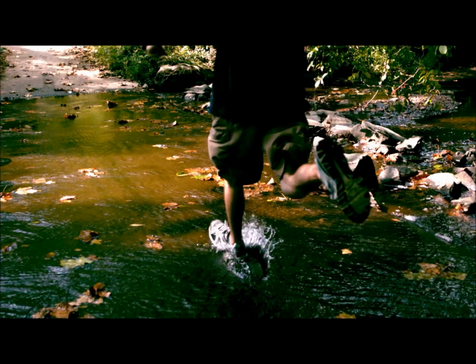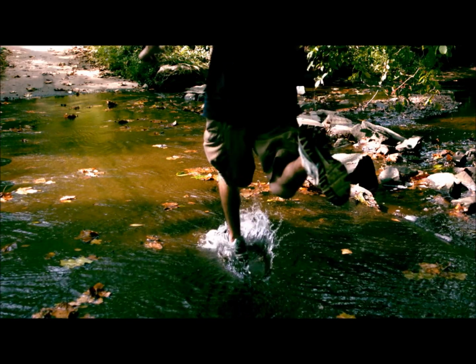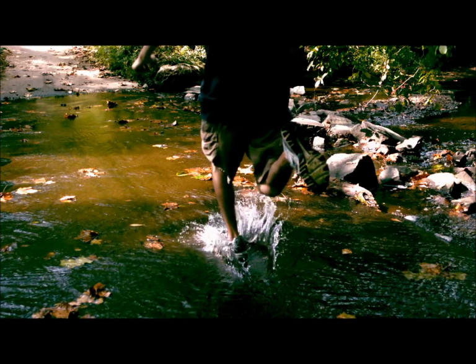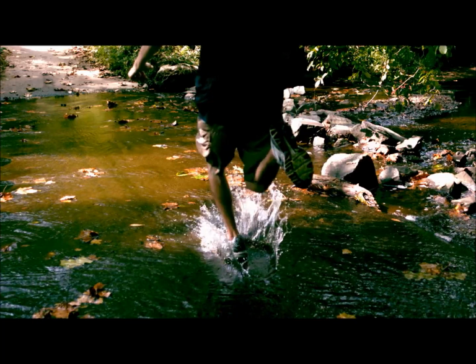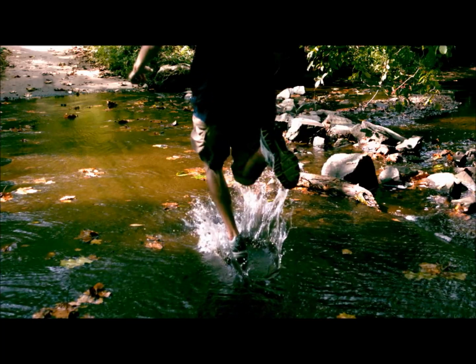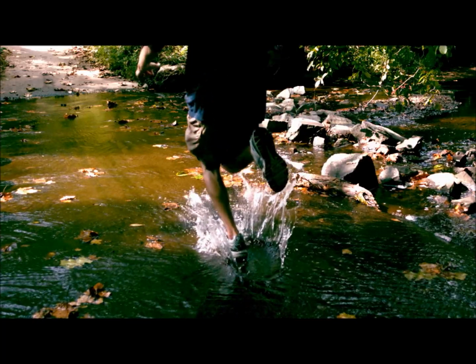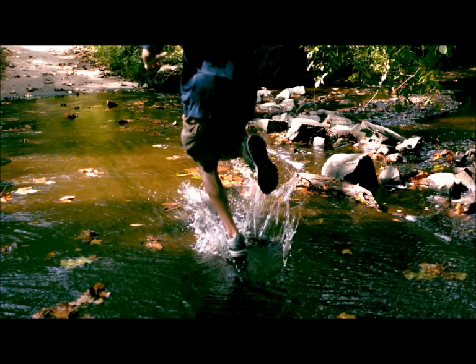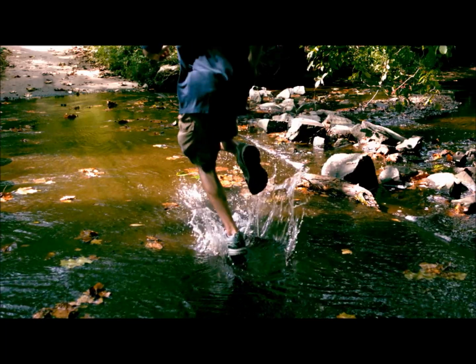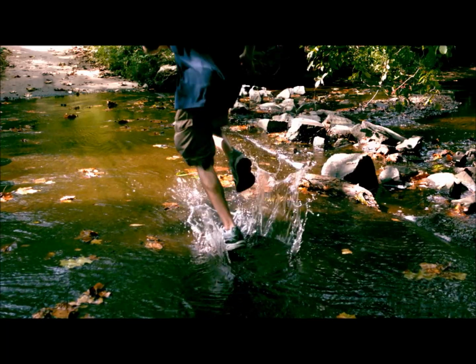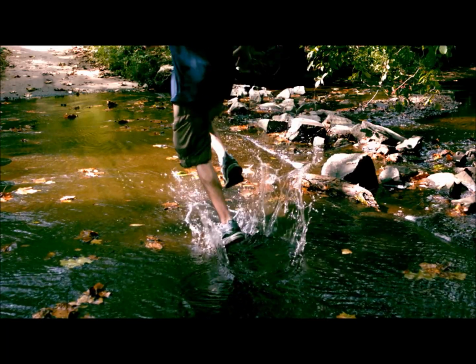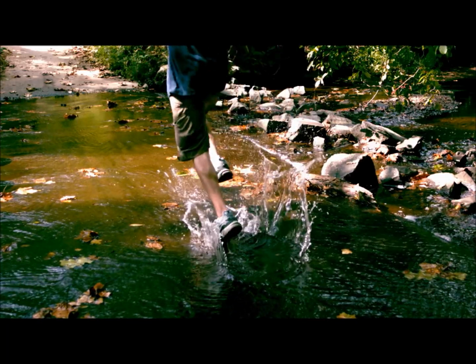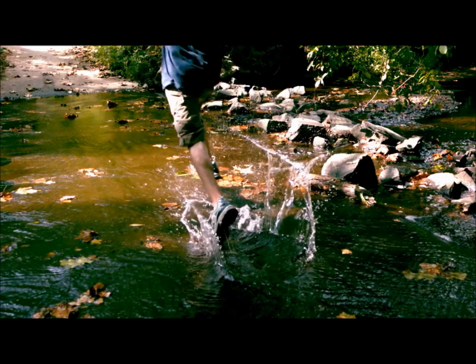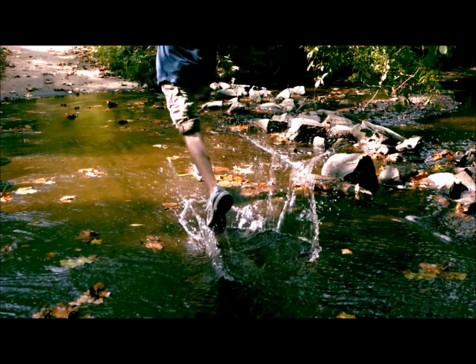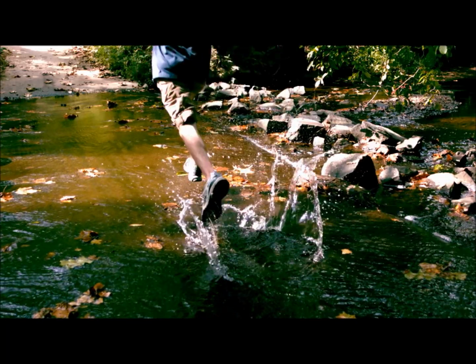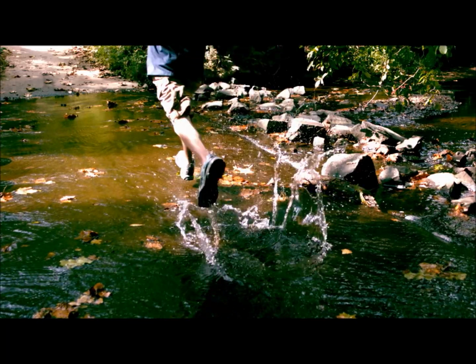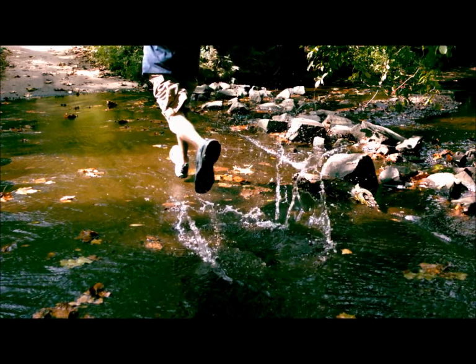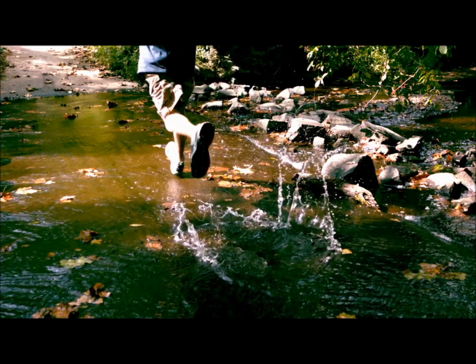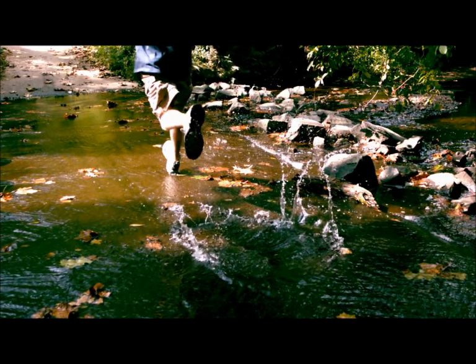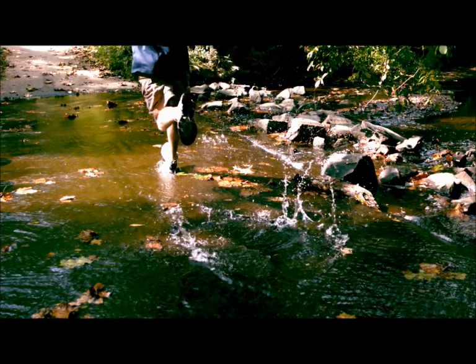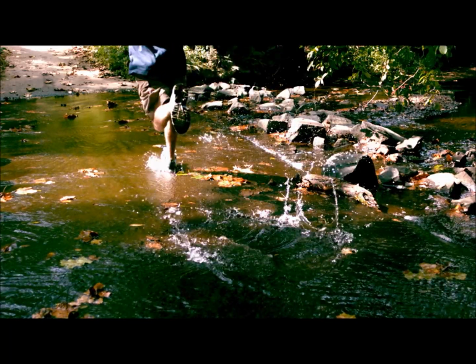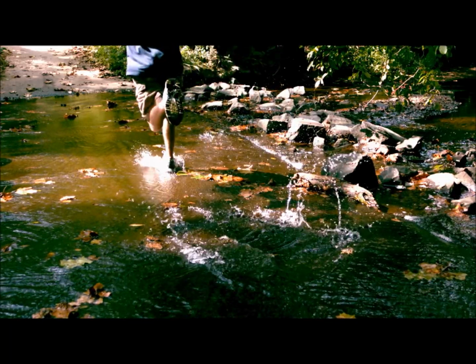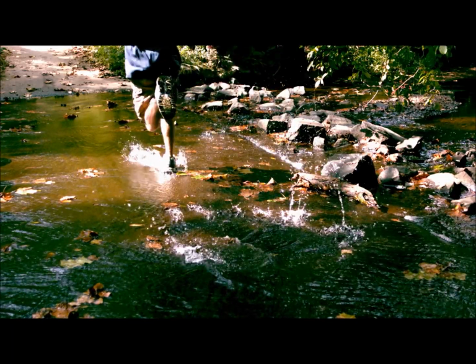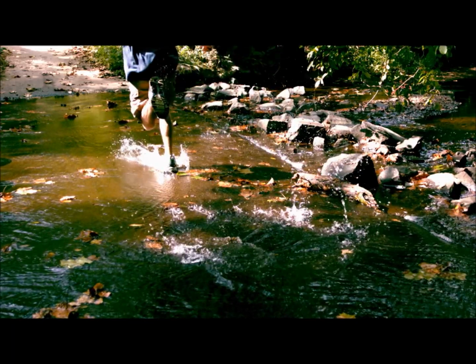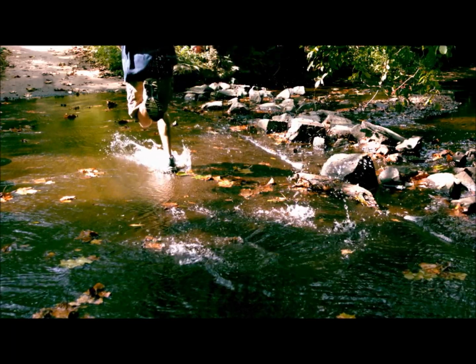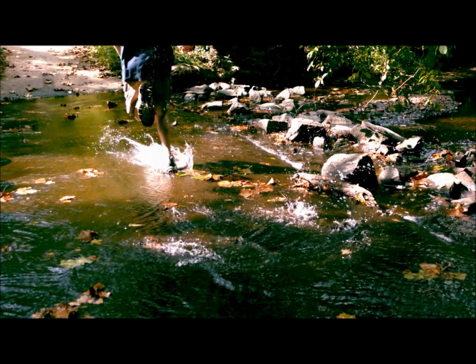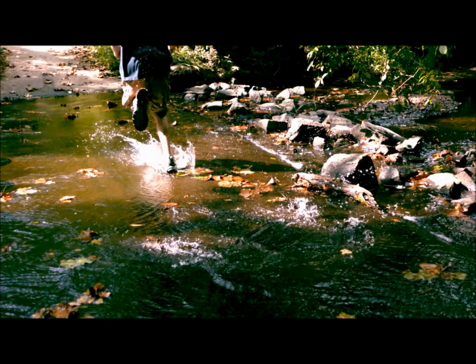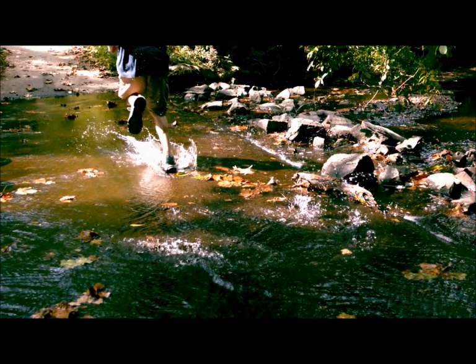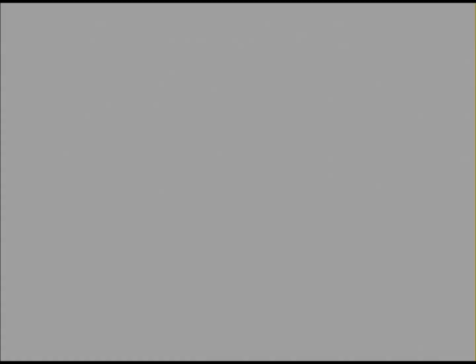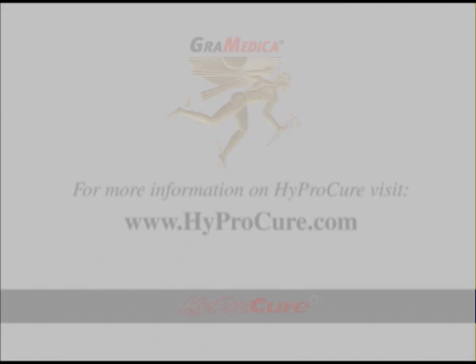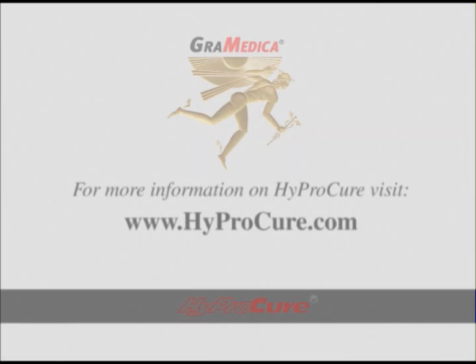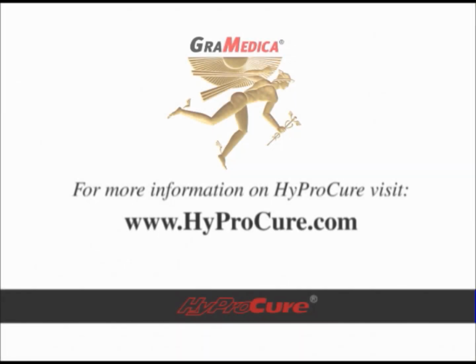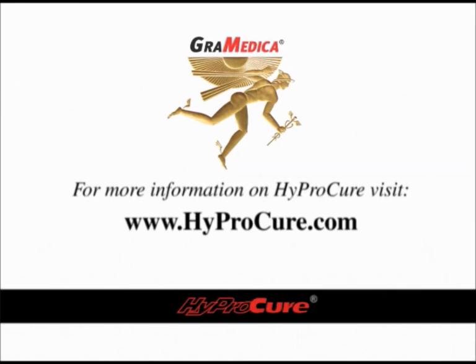When necessary, HyperCure can be used in conjunction with other surgical procedures that realign other parts of the foot.